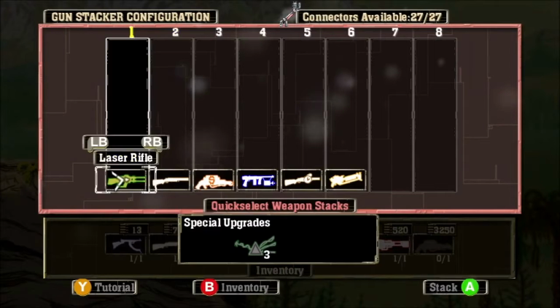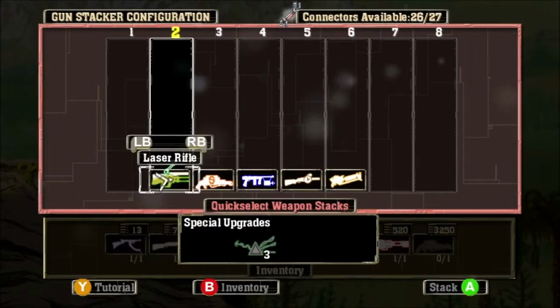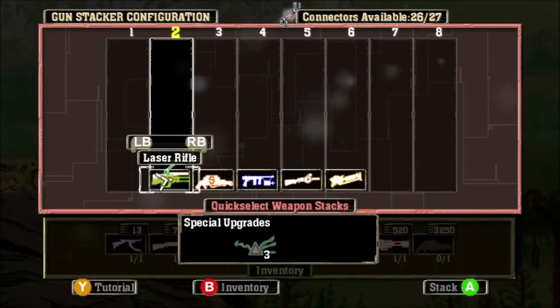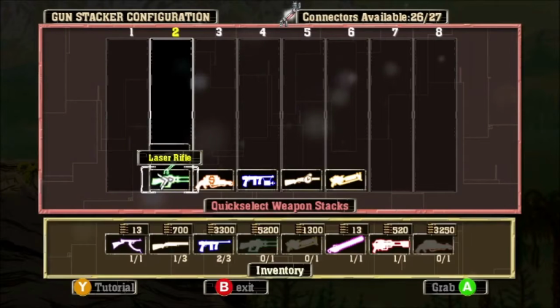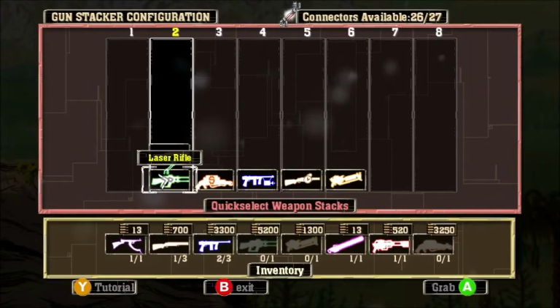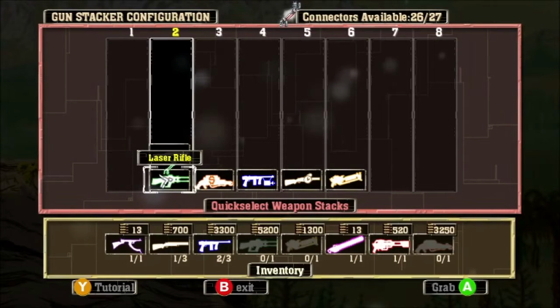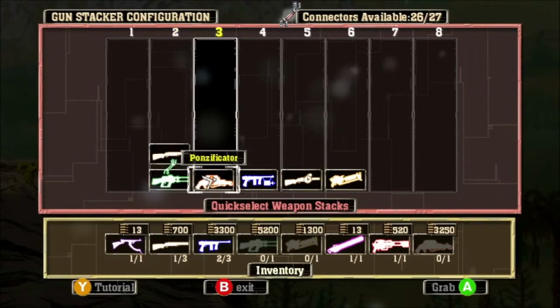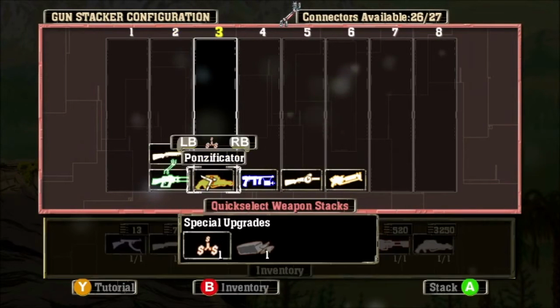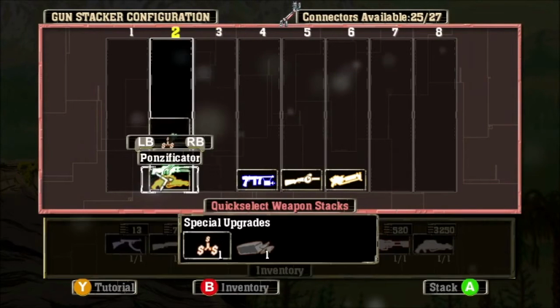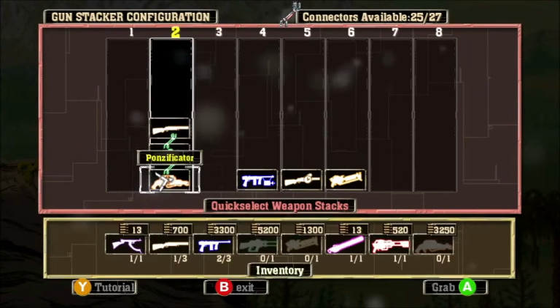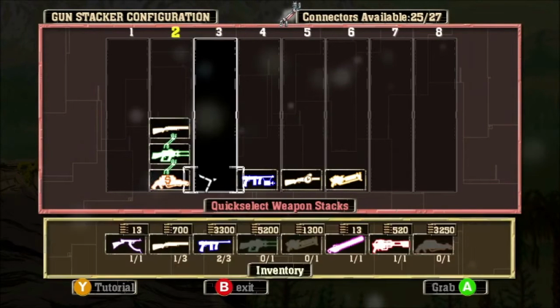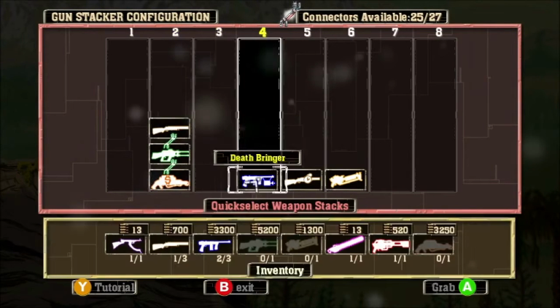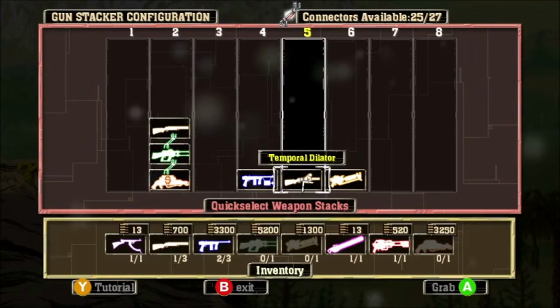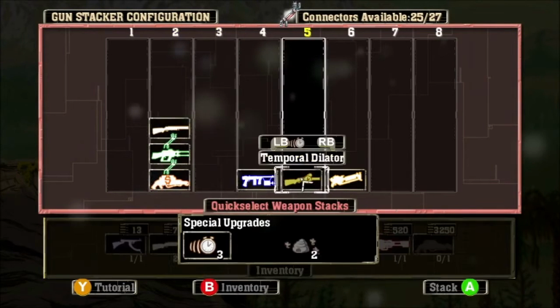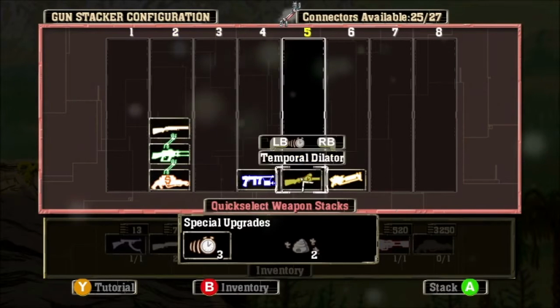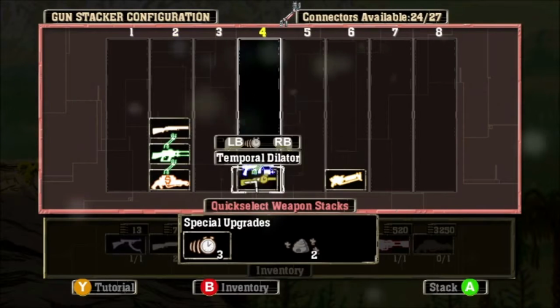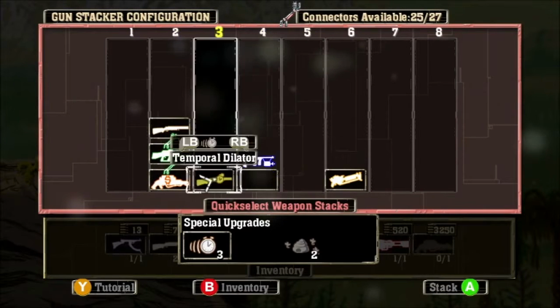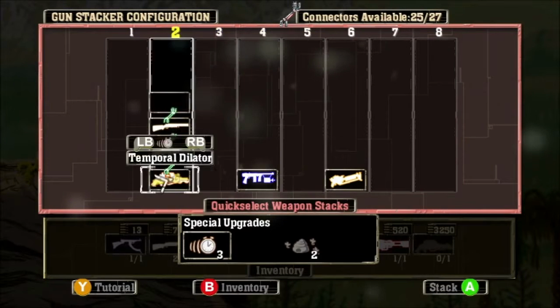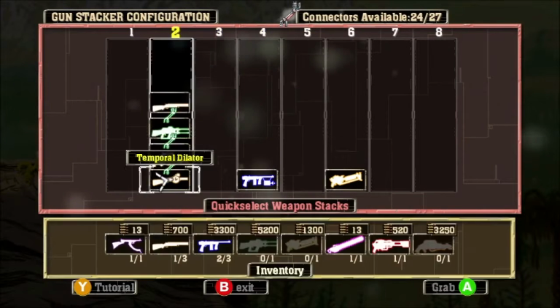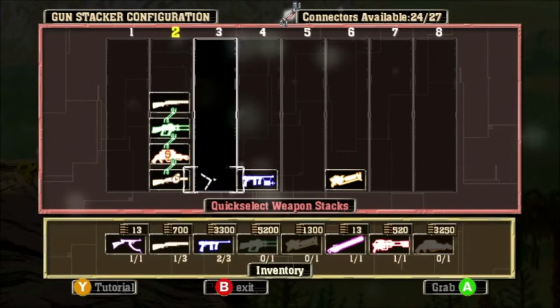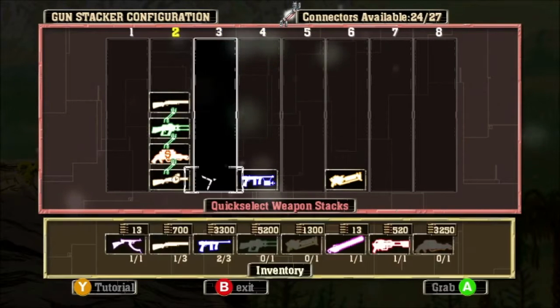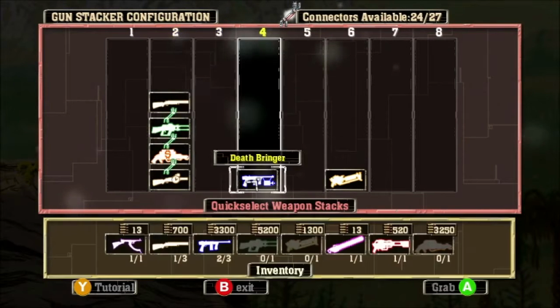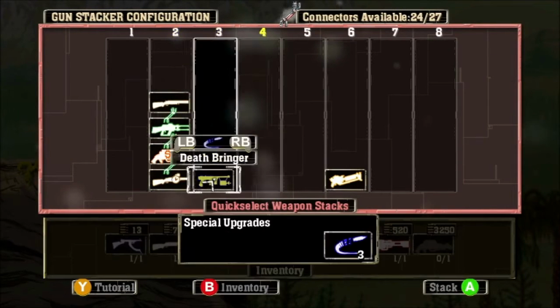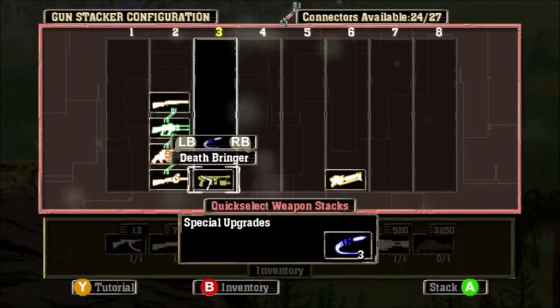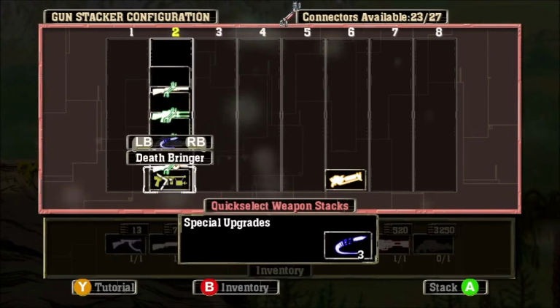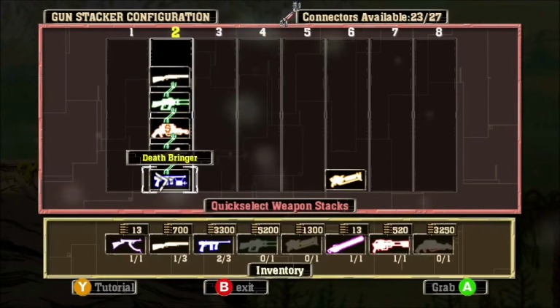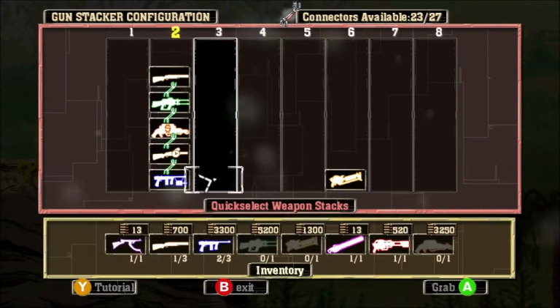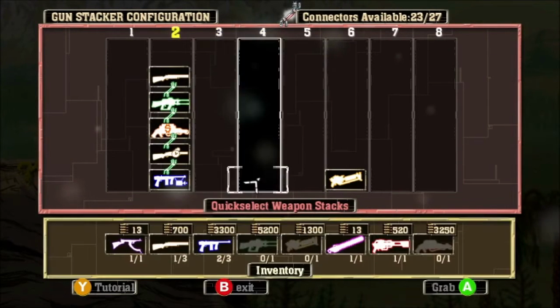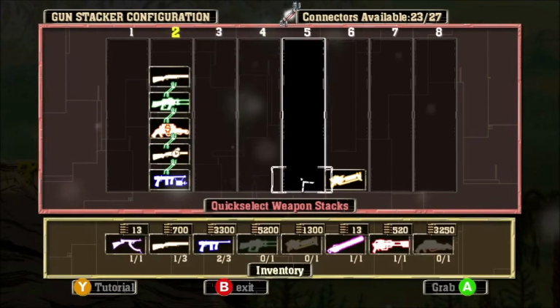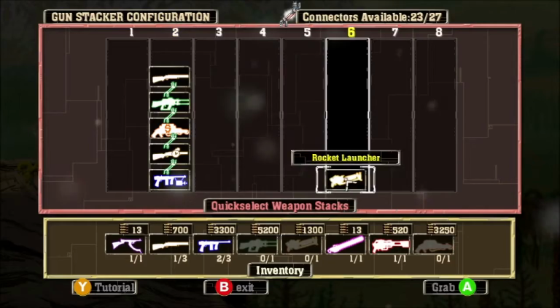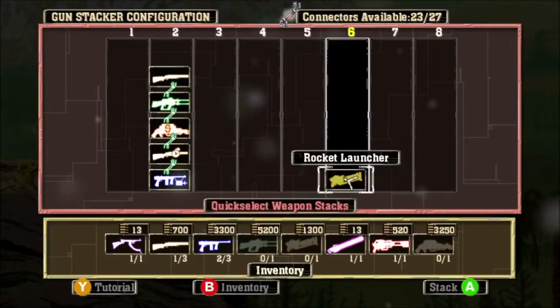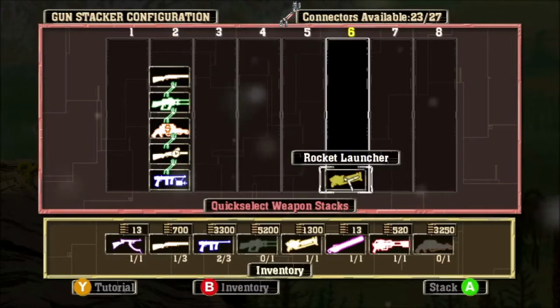Released on Steam, Double D introduced gamers to the Gun Stacker system, which lets you stack guns up to six high.